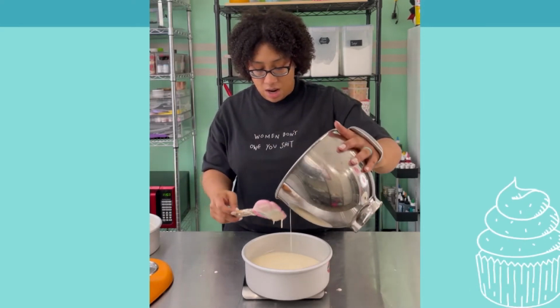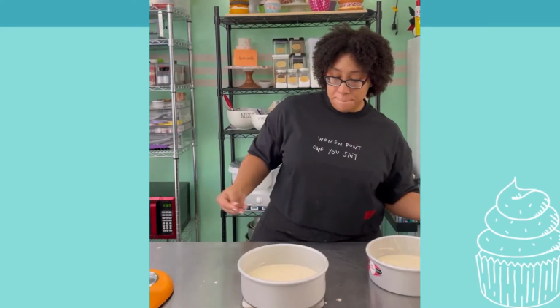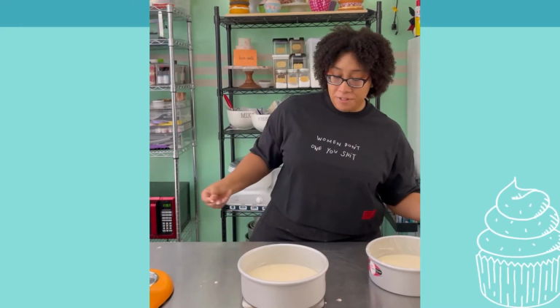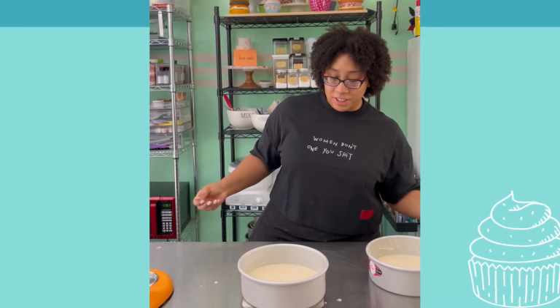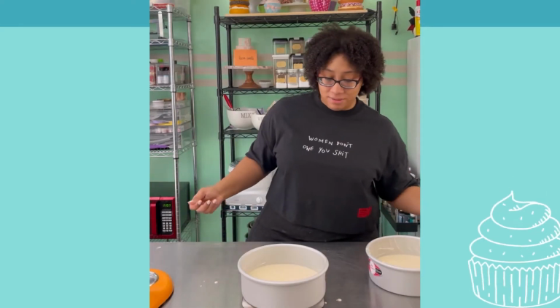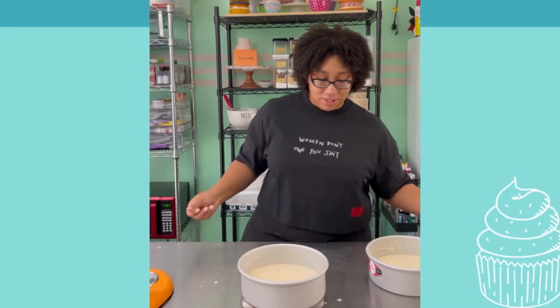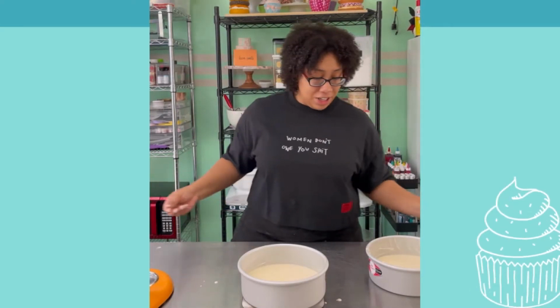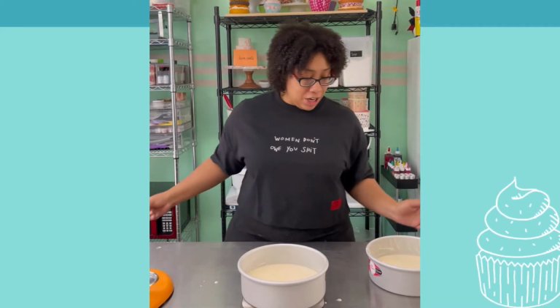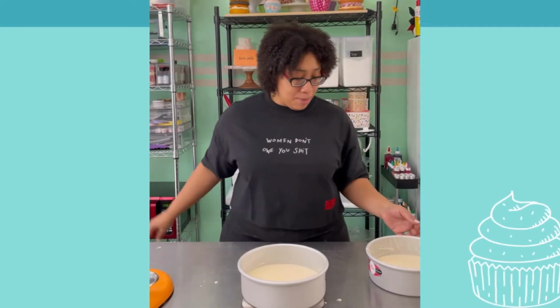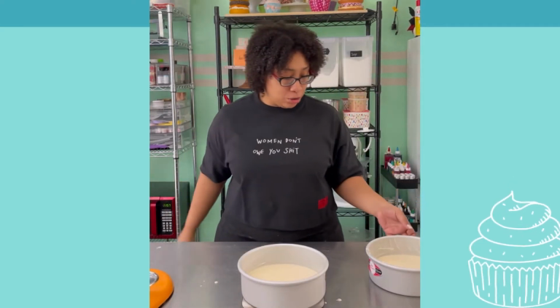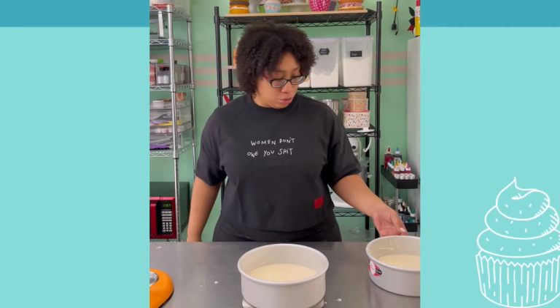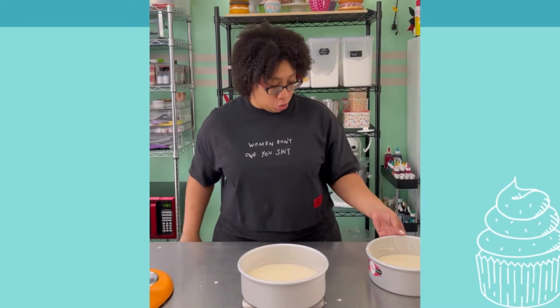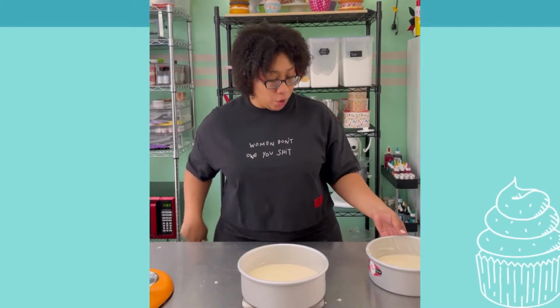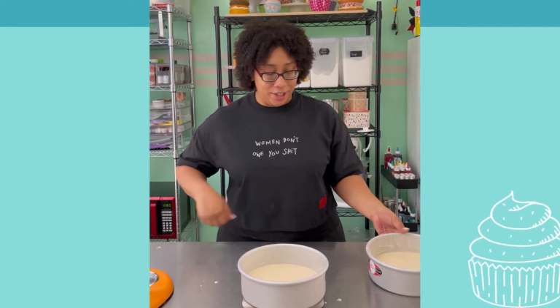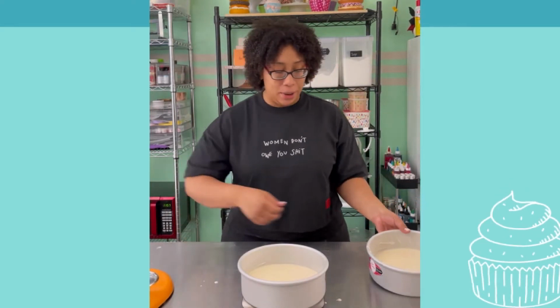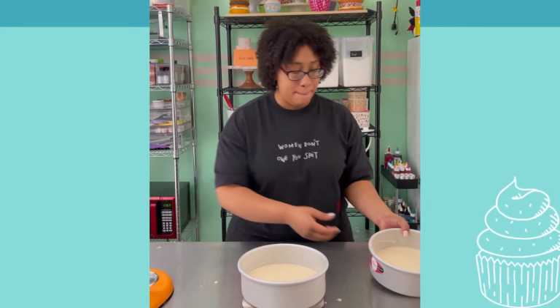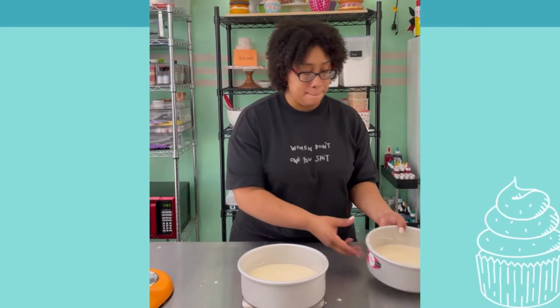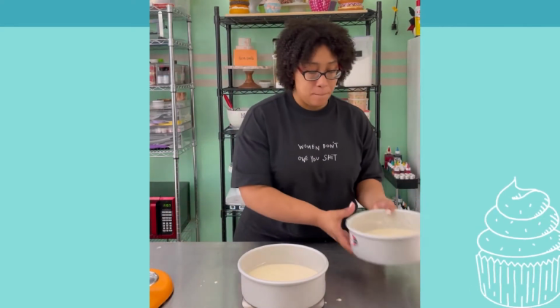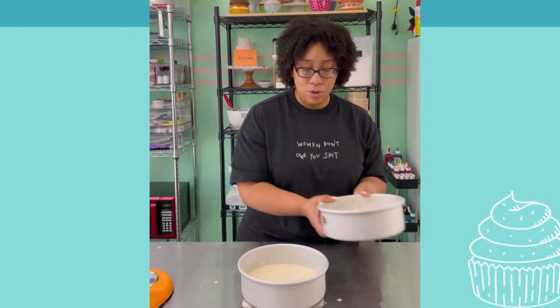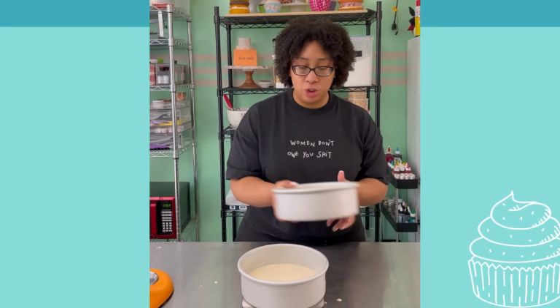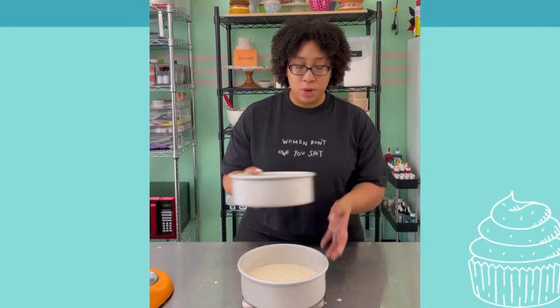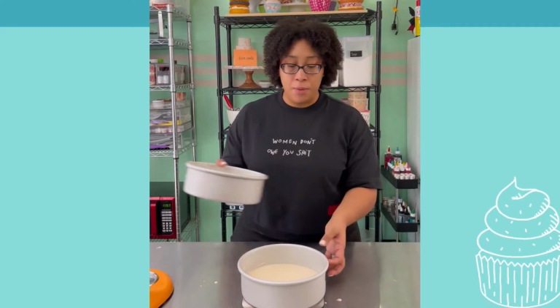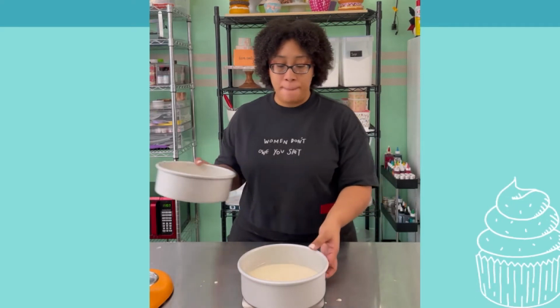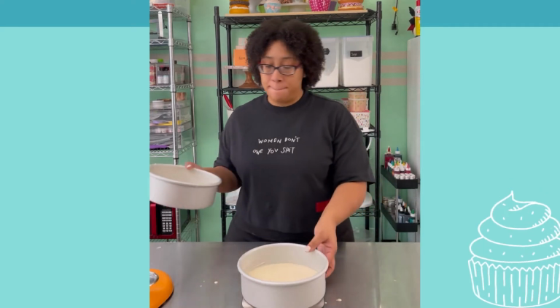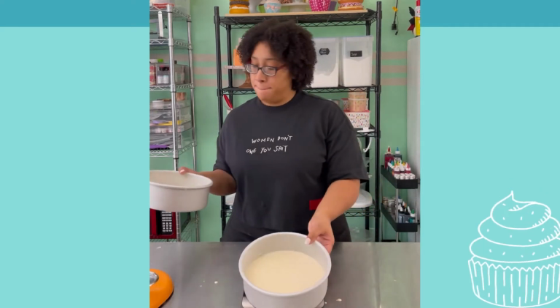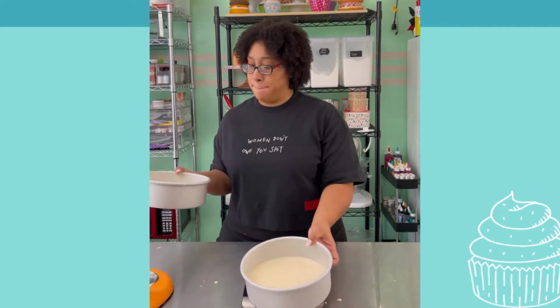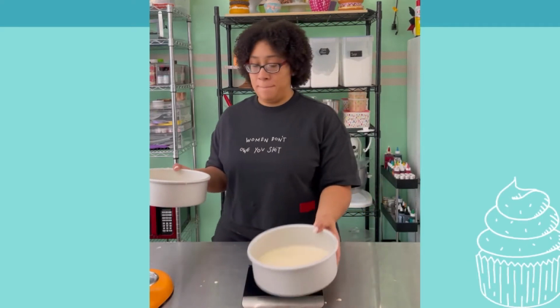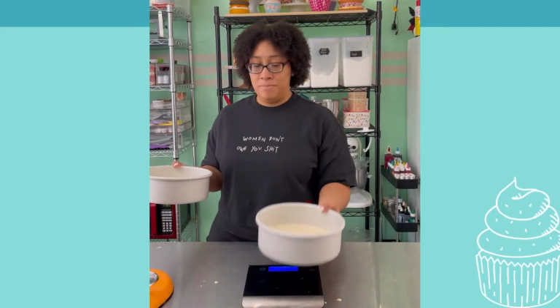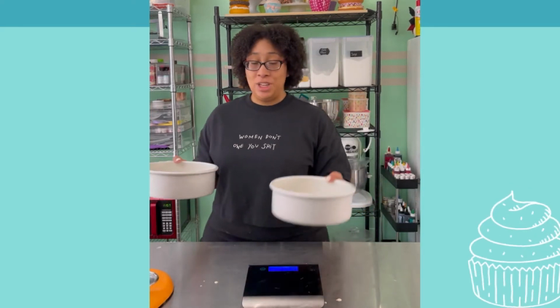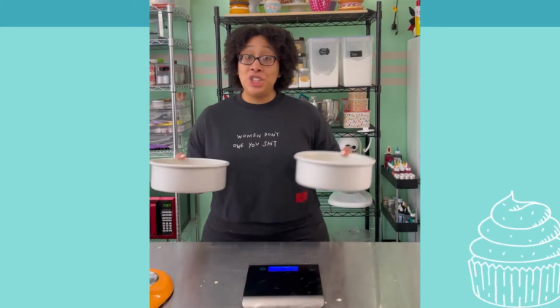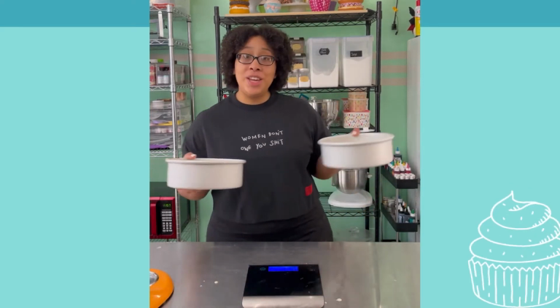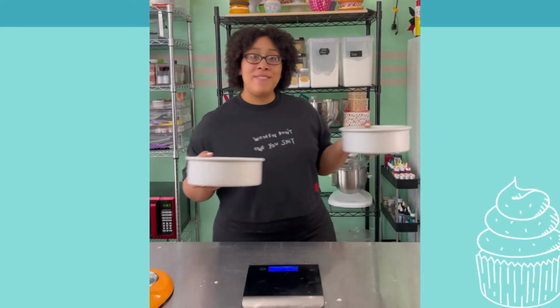Perfect, it's gonna come out short, which is what I want. To the oven!